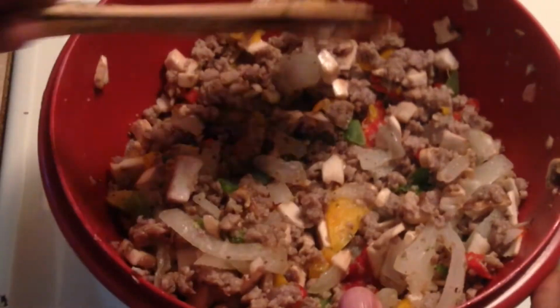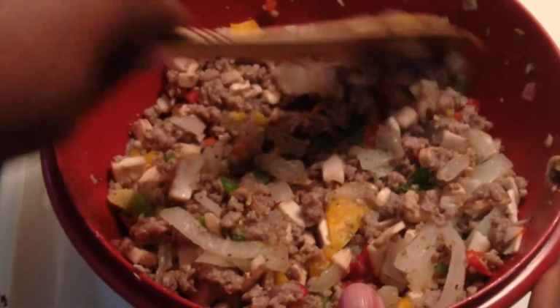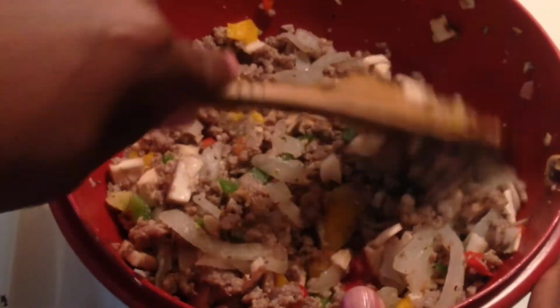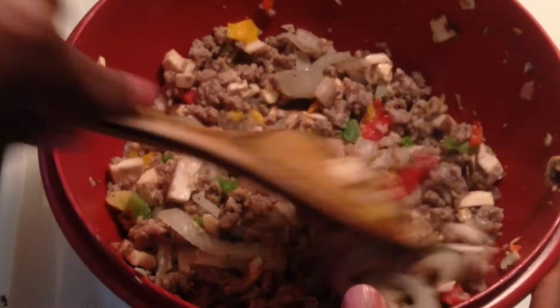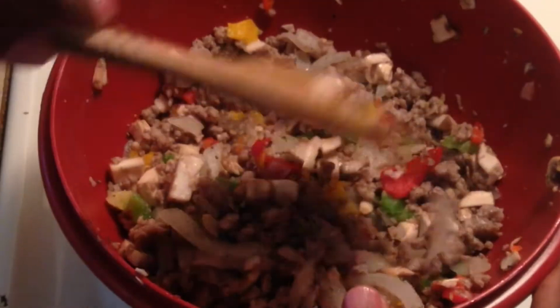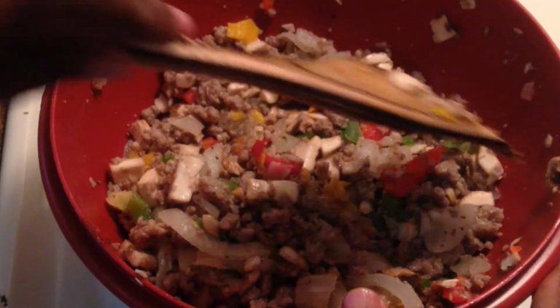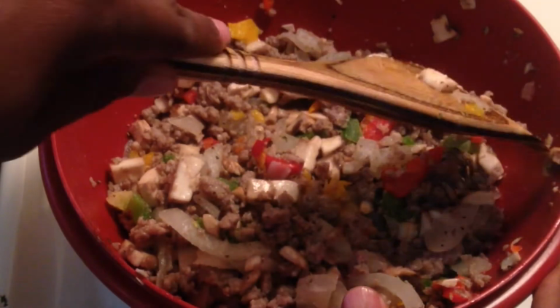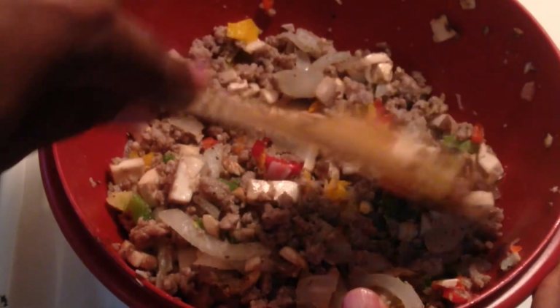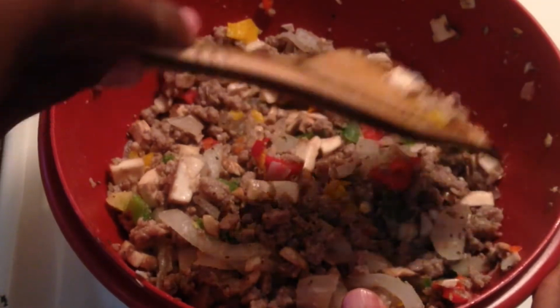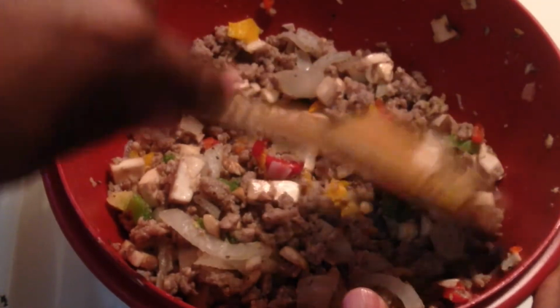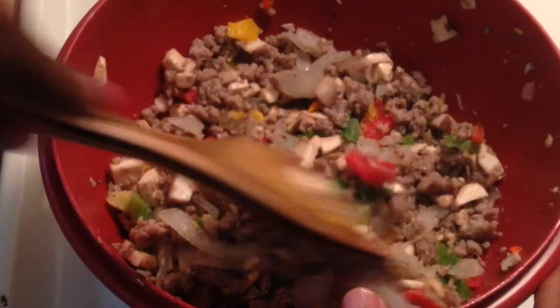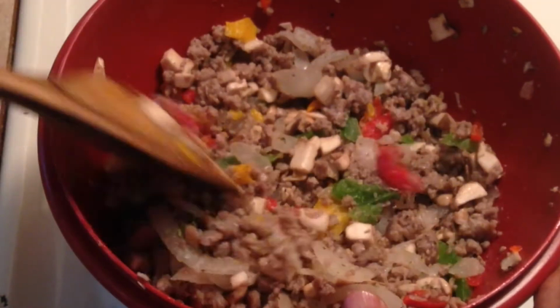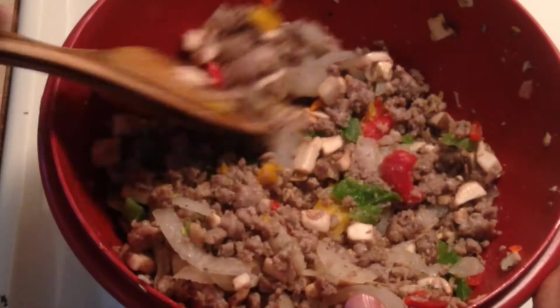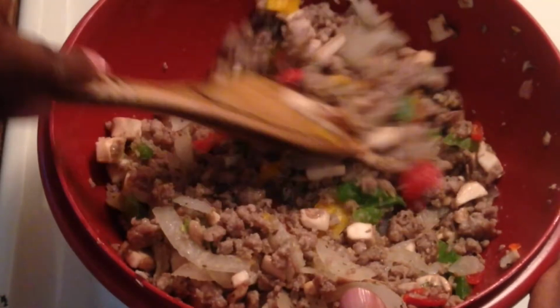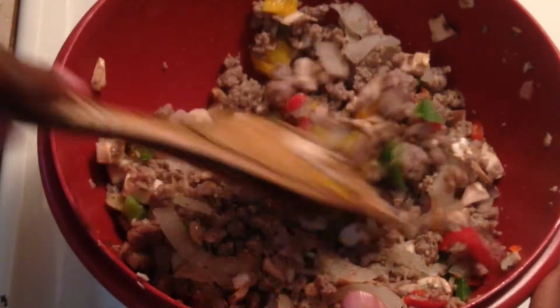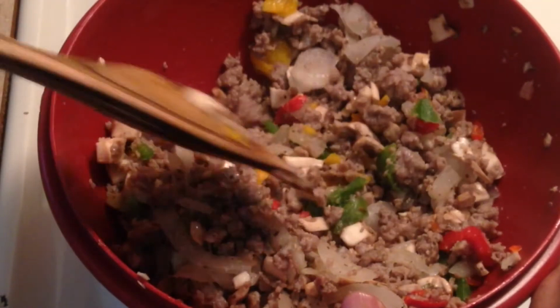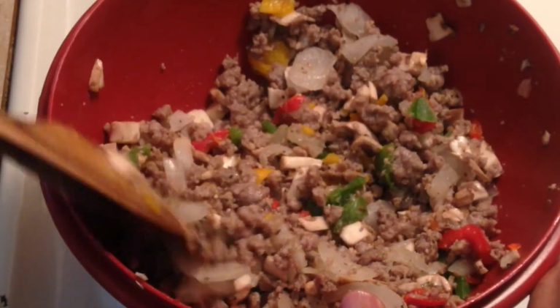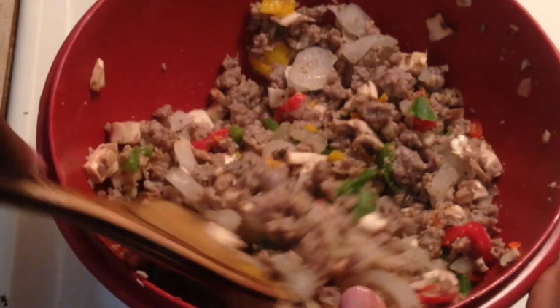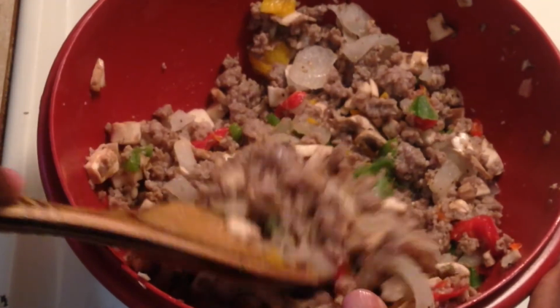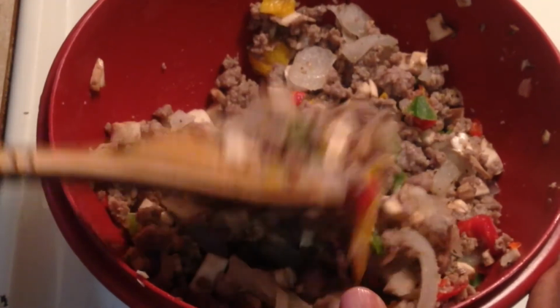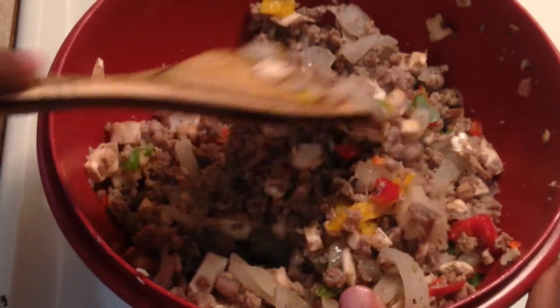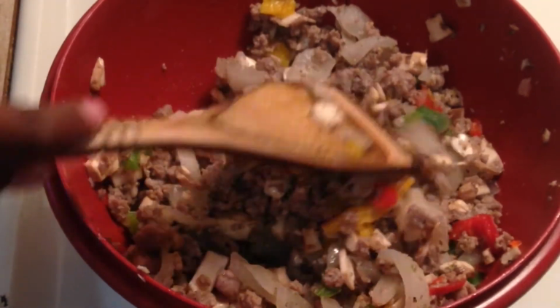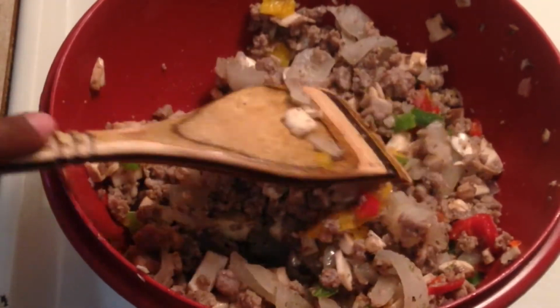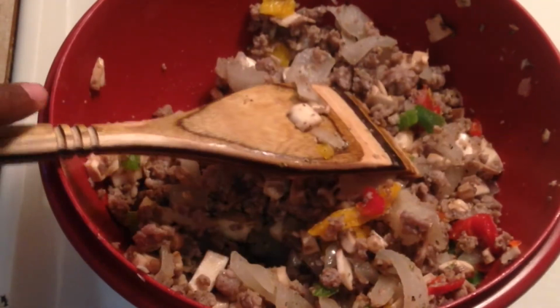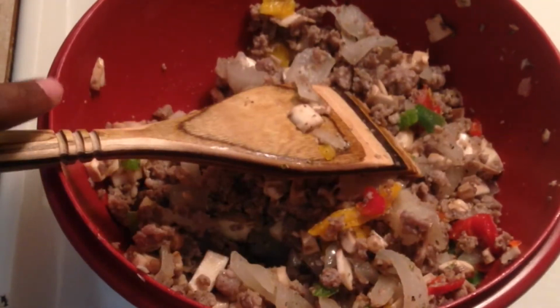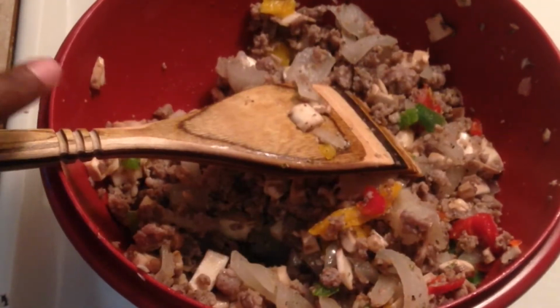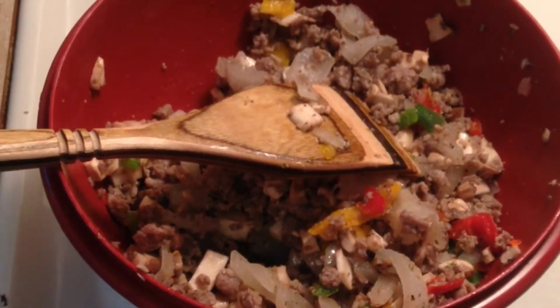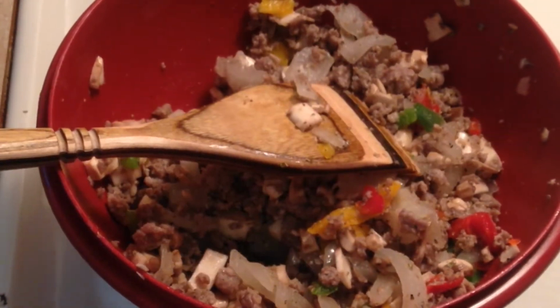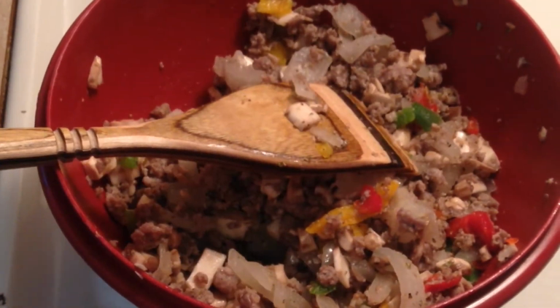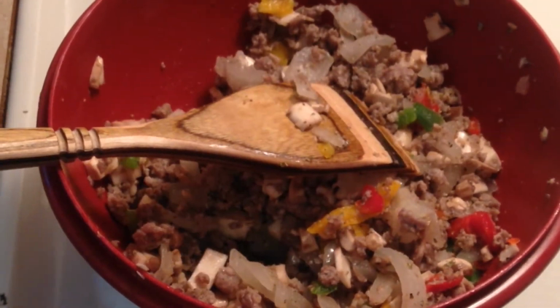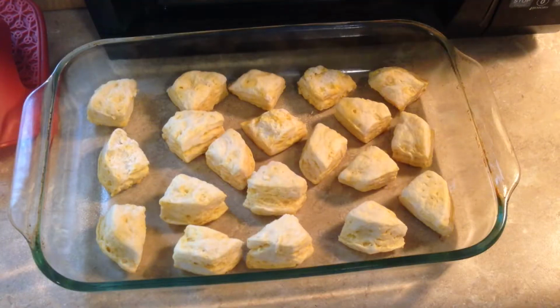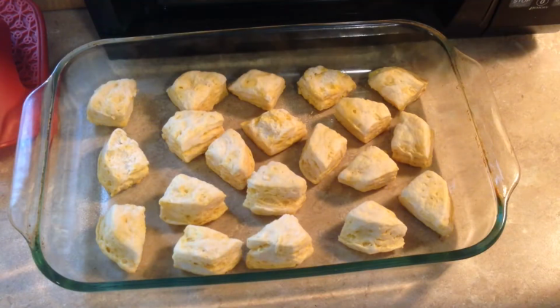I seasoned it with salt, pepper, and oregano, but you can season it with whatever seasoning you like.